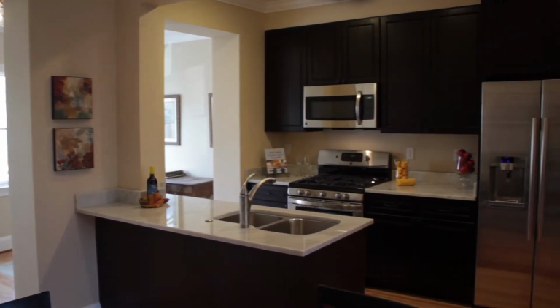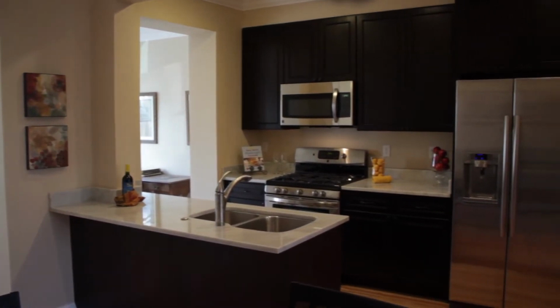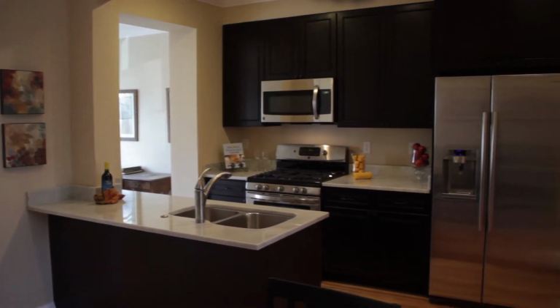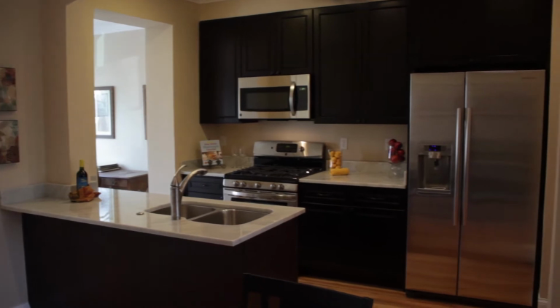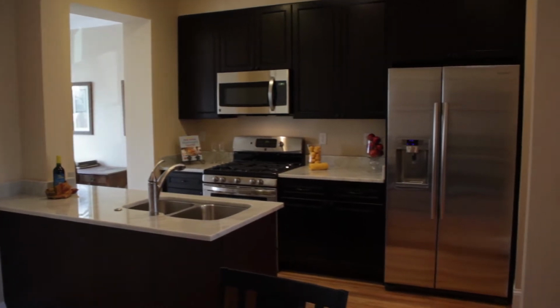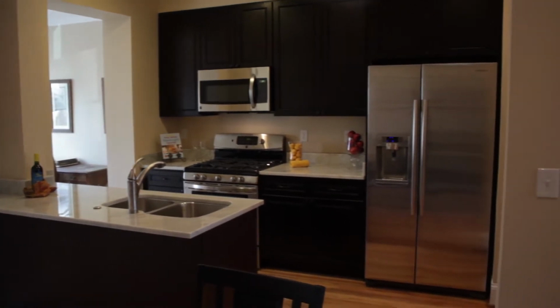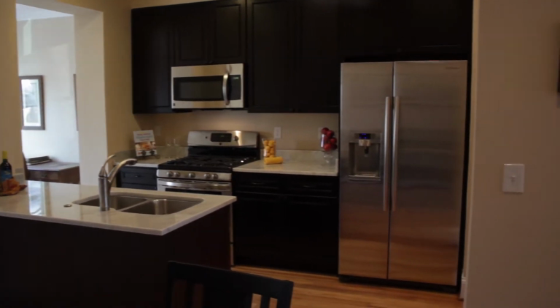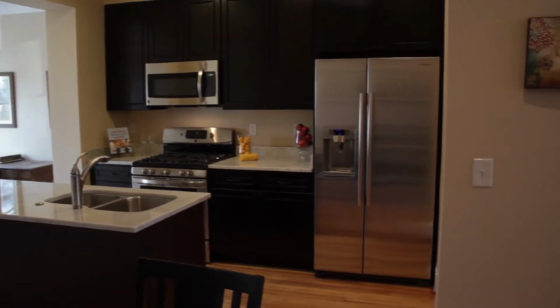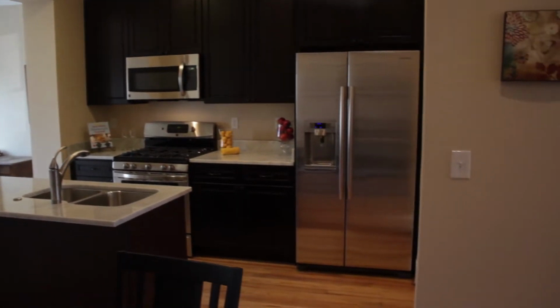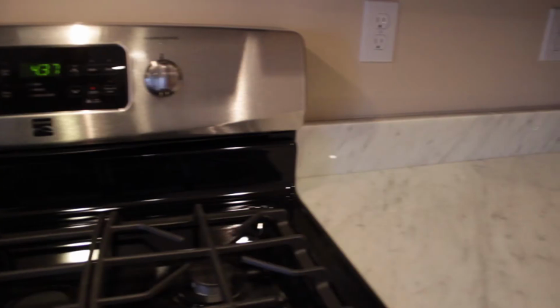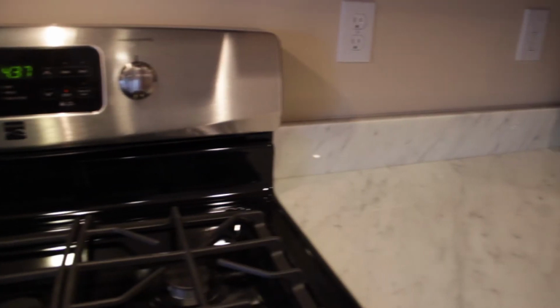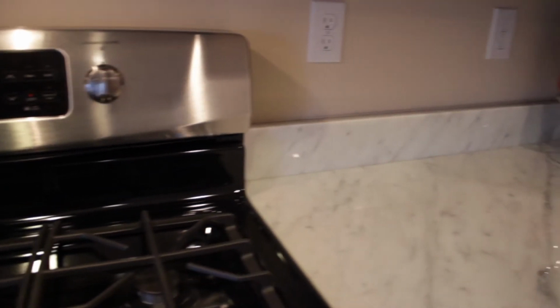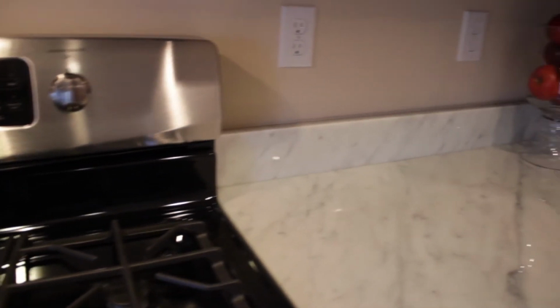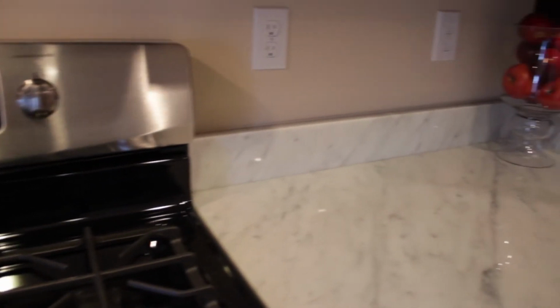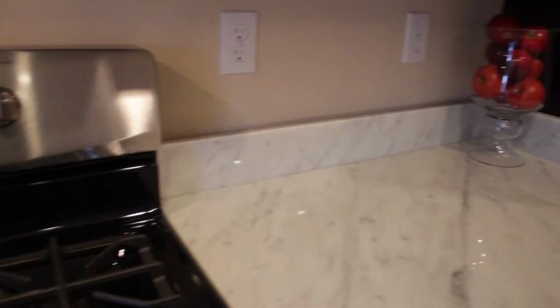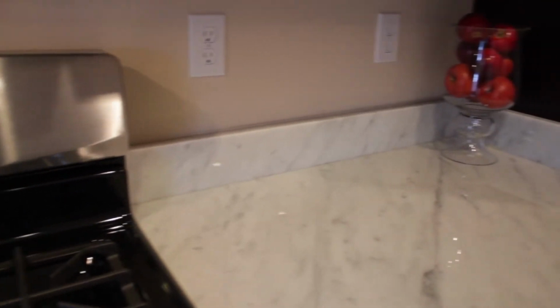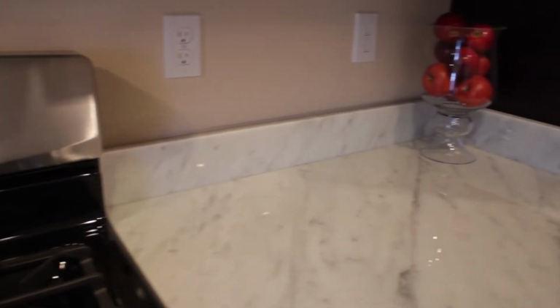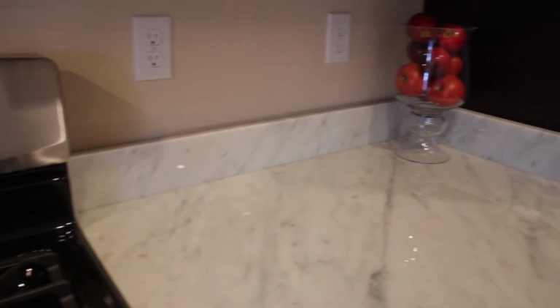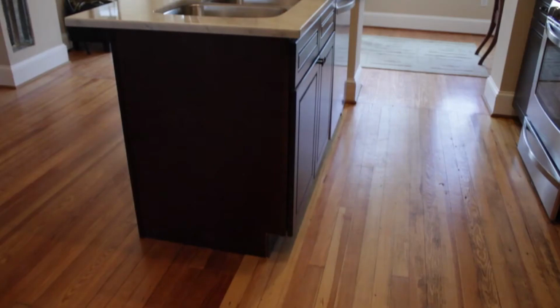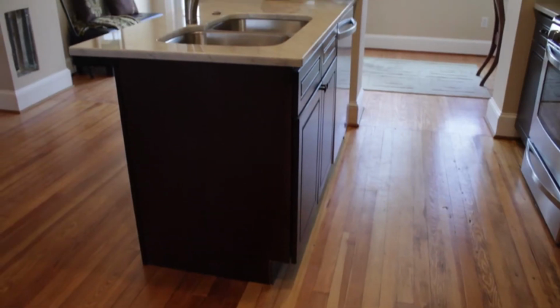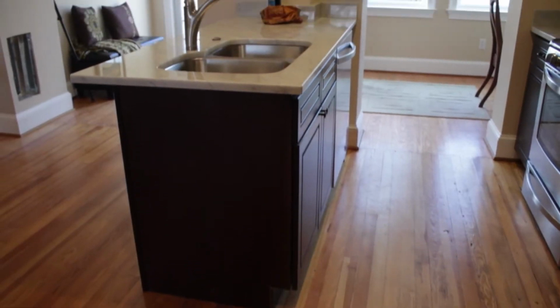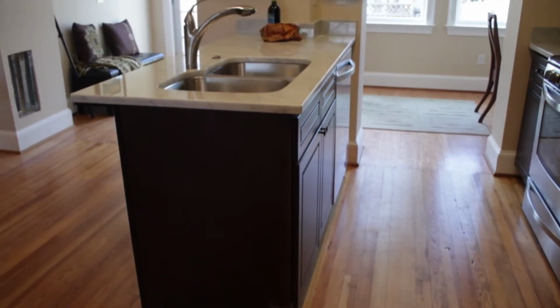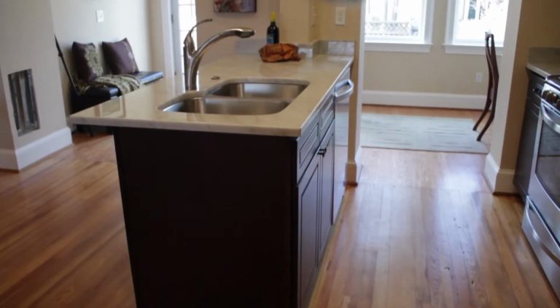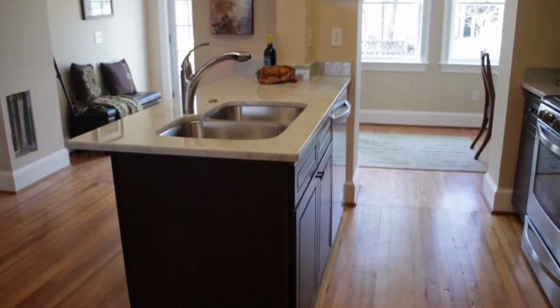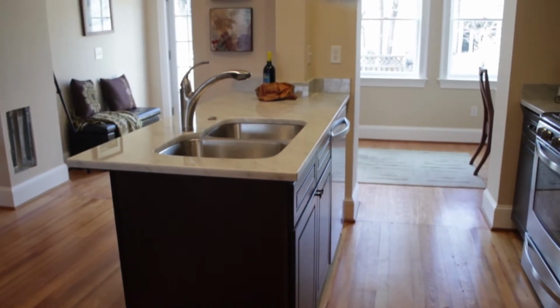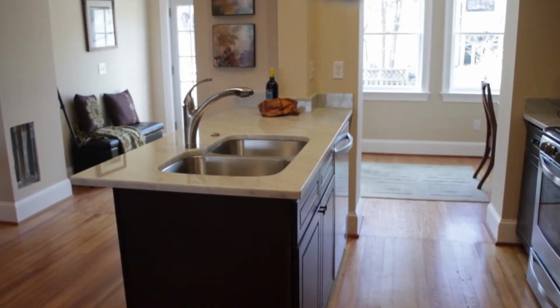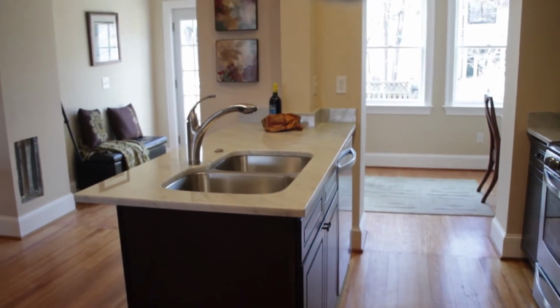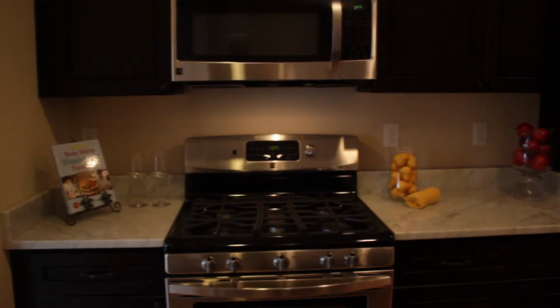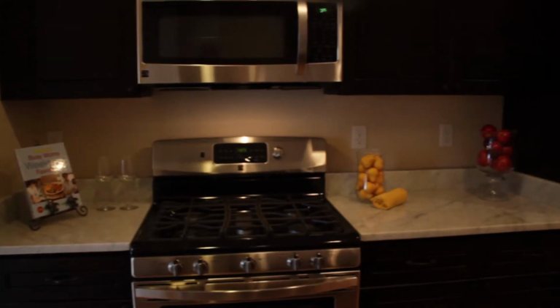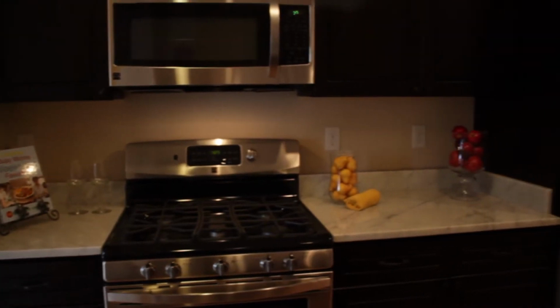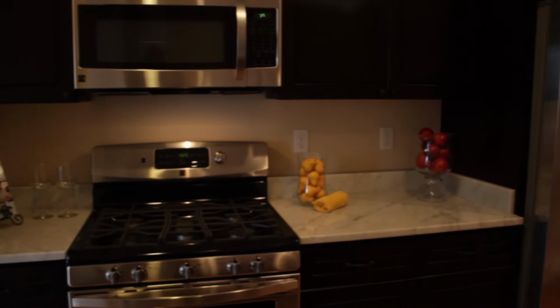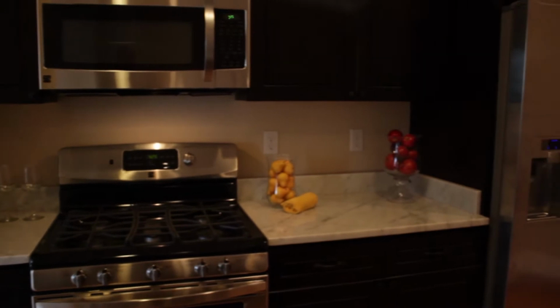Three things I love about this kitchen are the beautiful marble countertops, the counter space, and the stainless appliances.